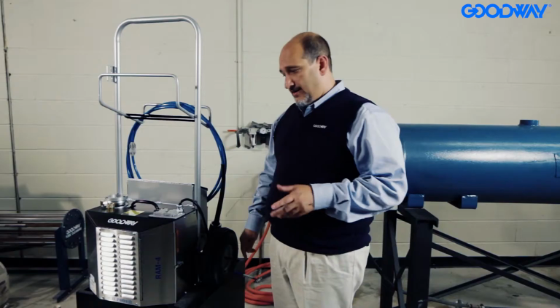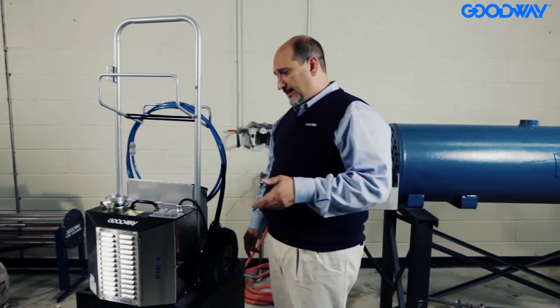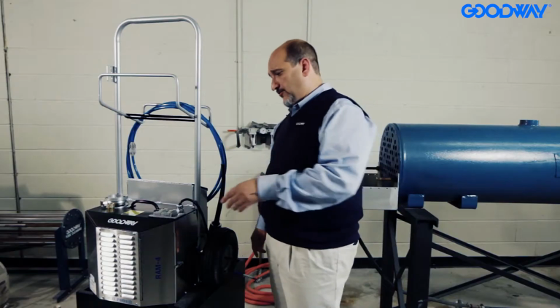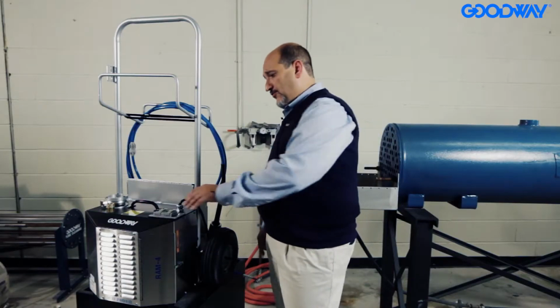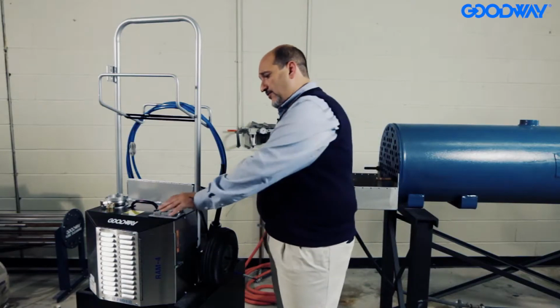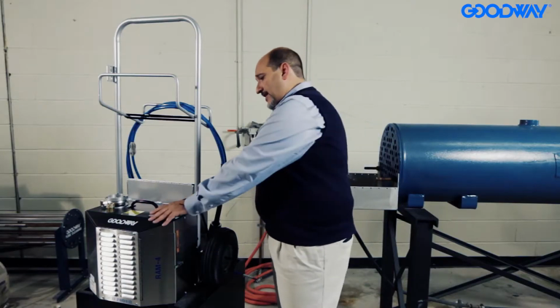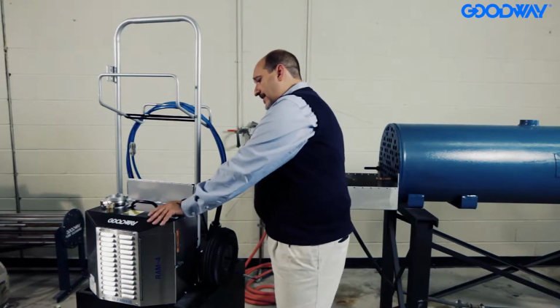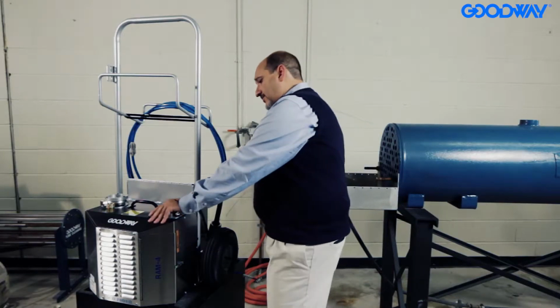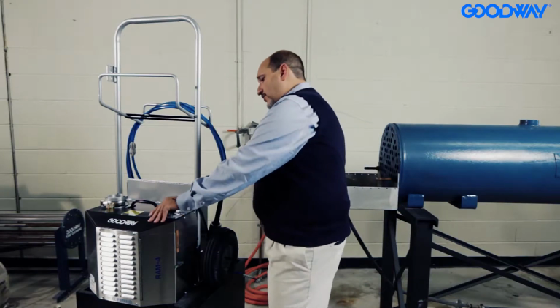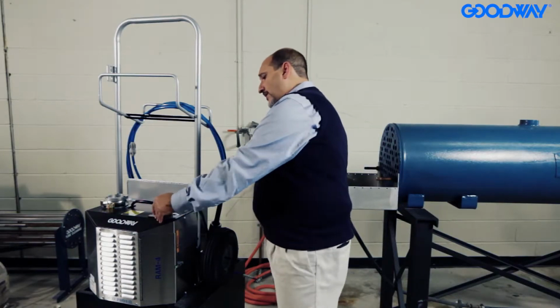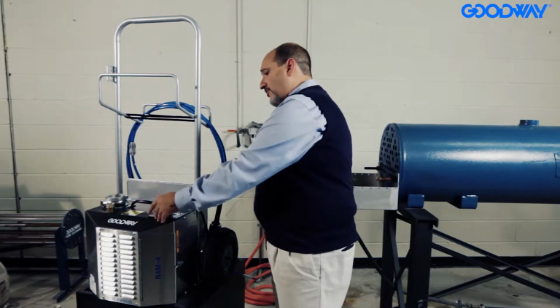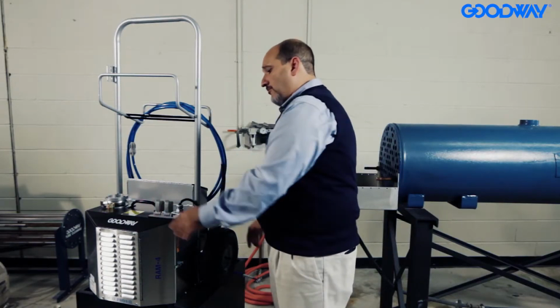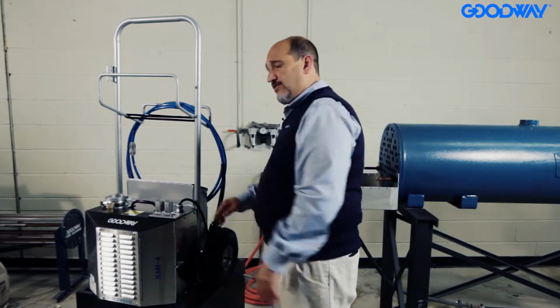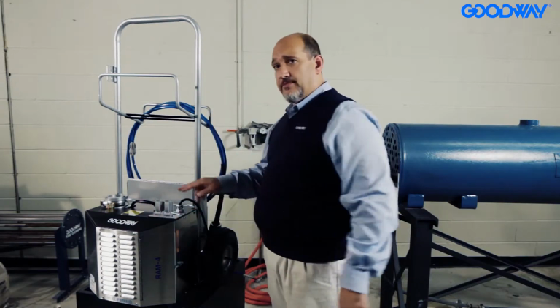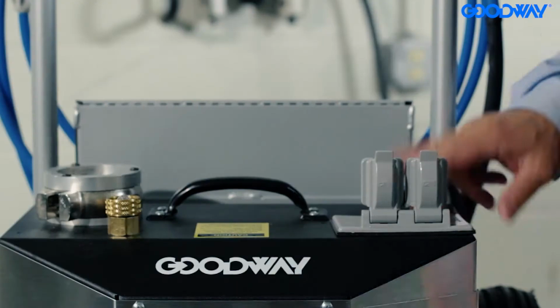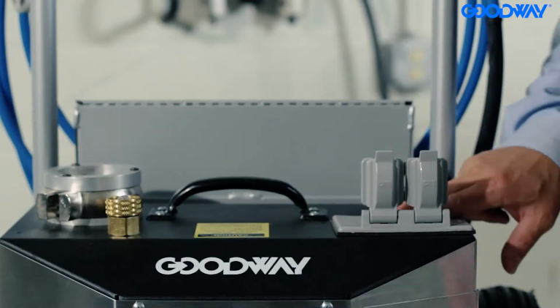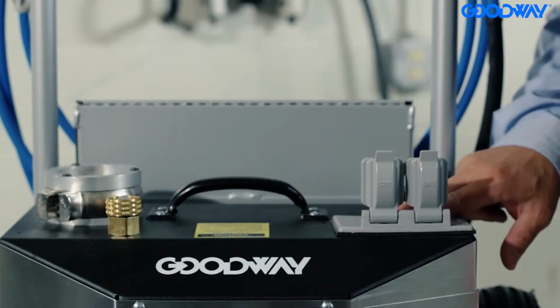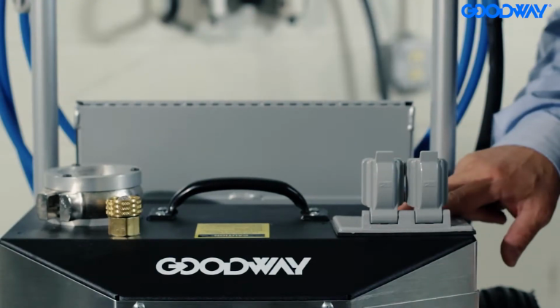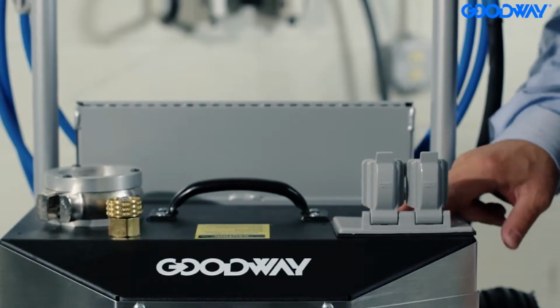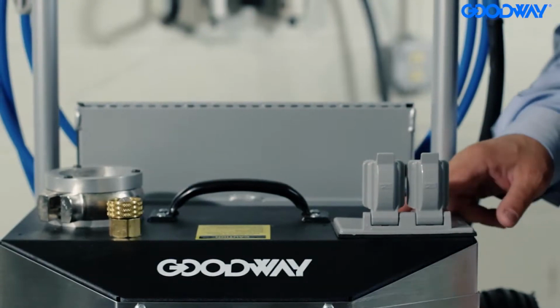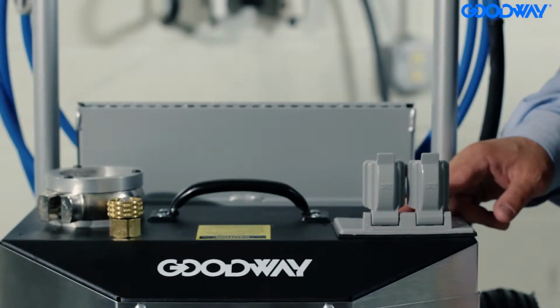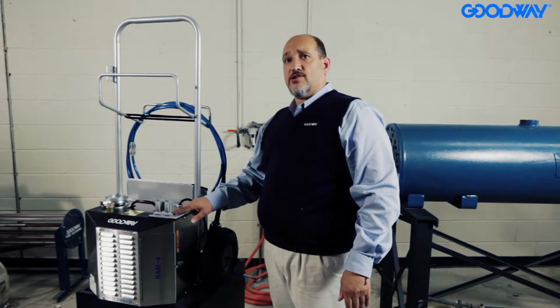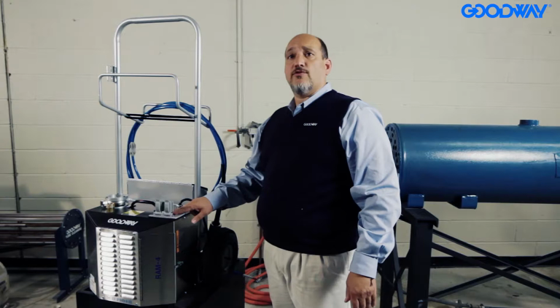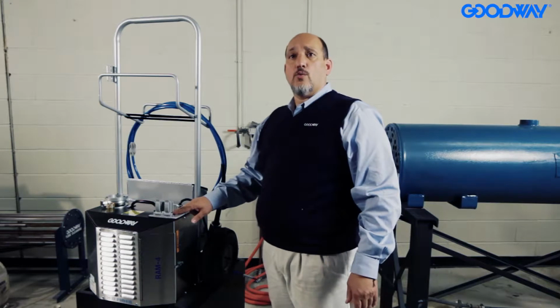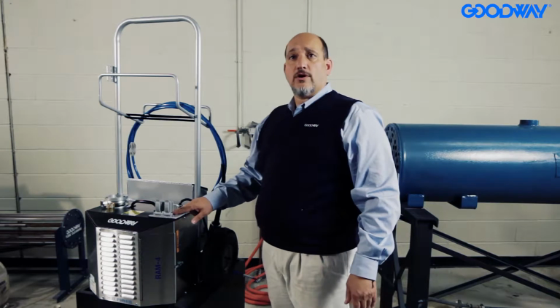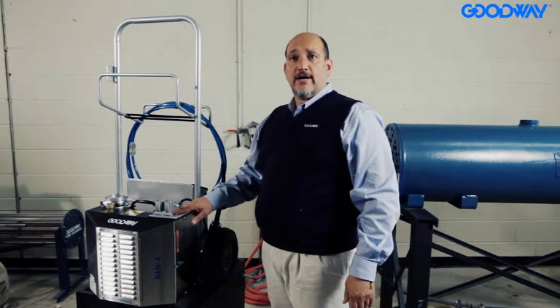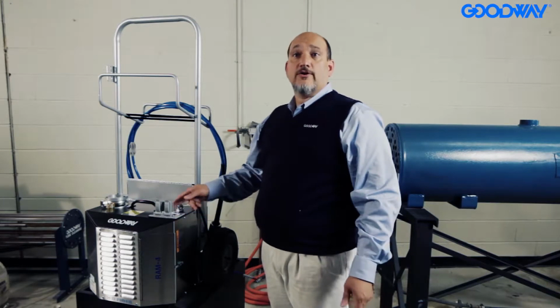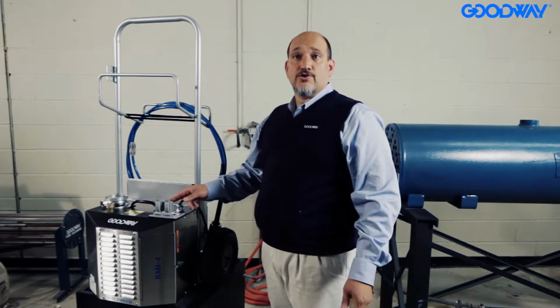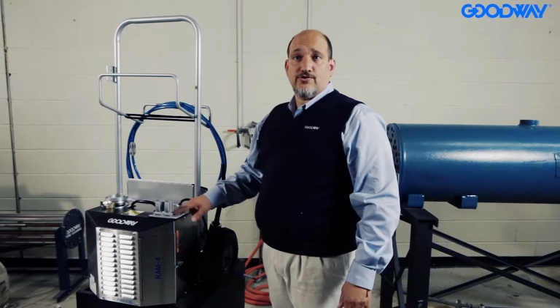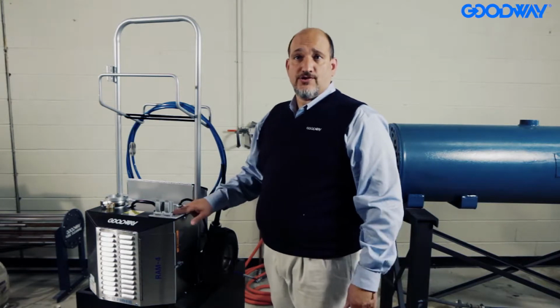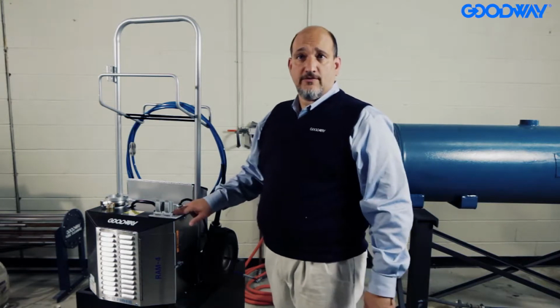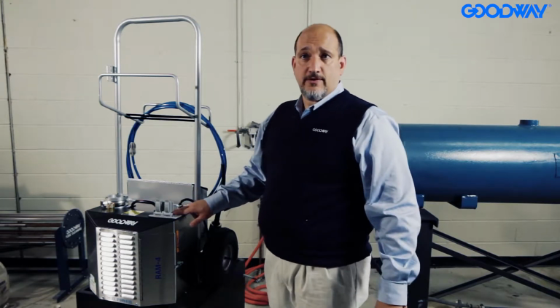The last feature is that it has two electrical receptacles on it. You might use these for a work light or to charge your cell phone.